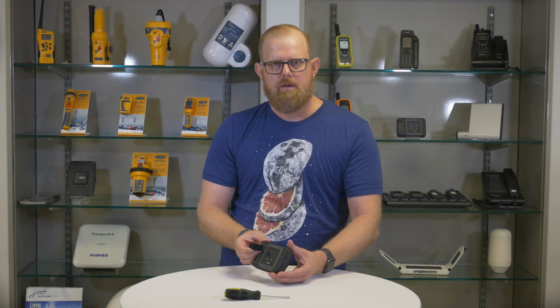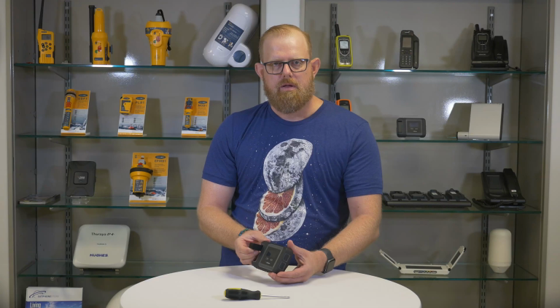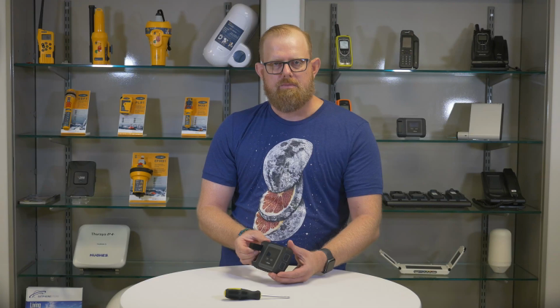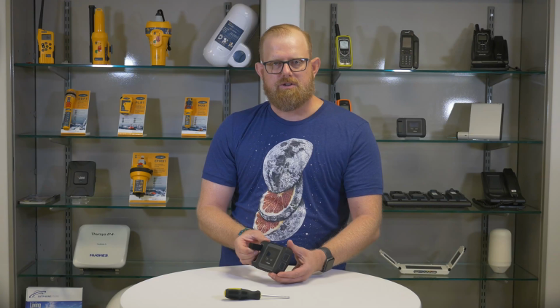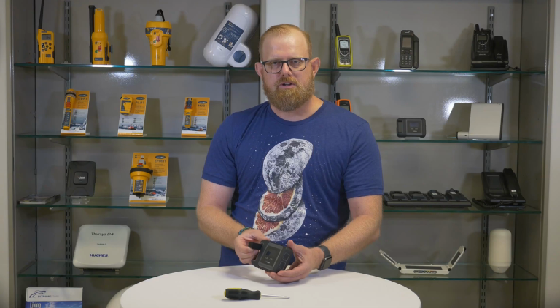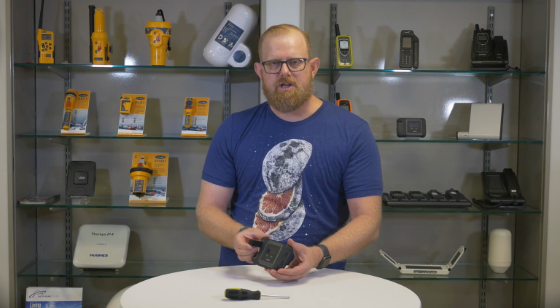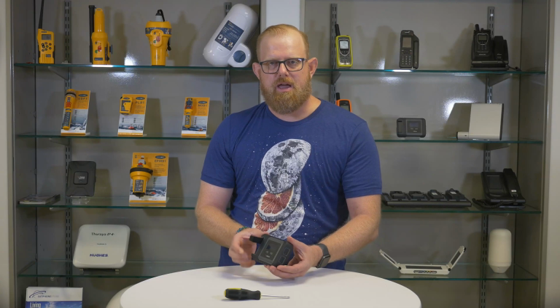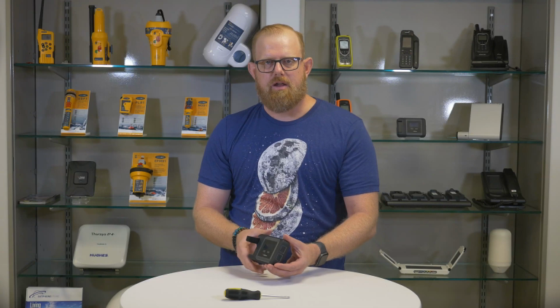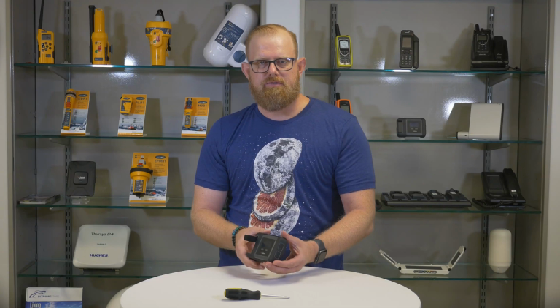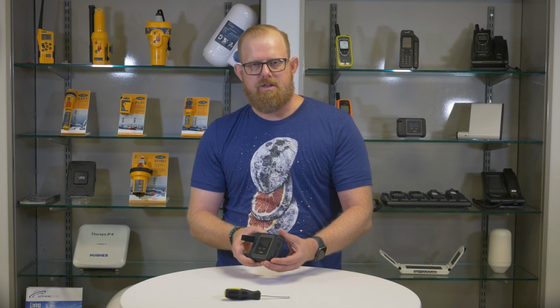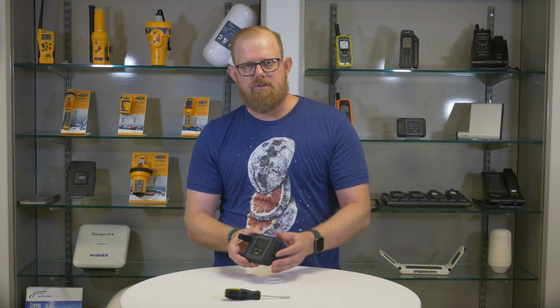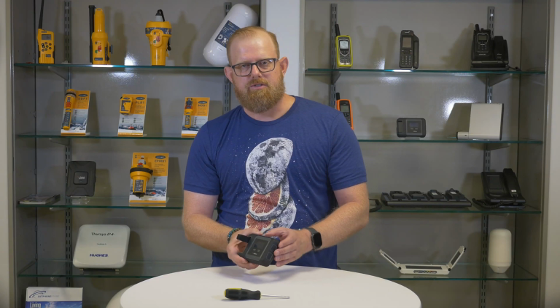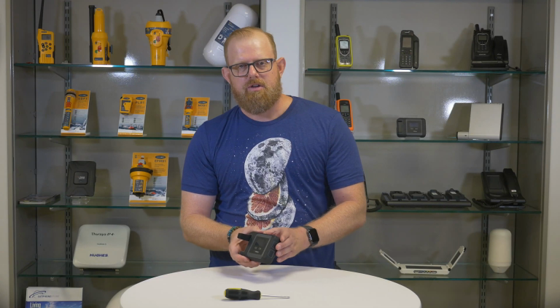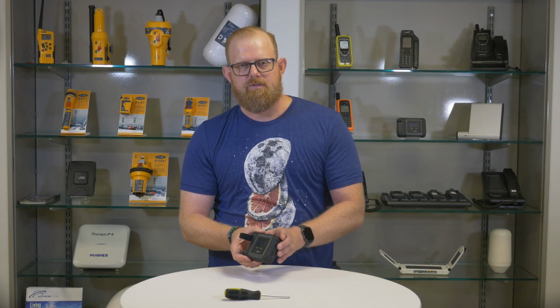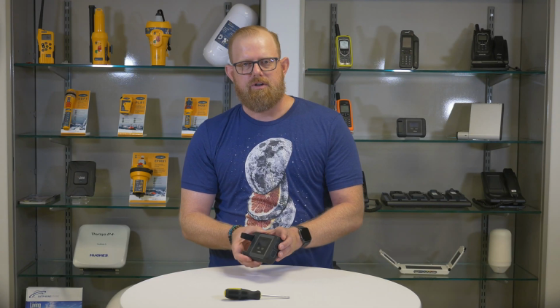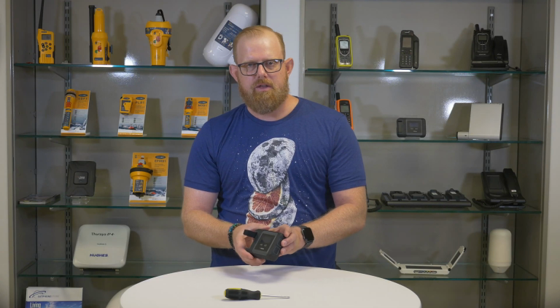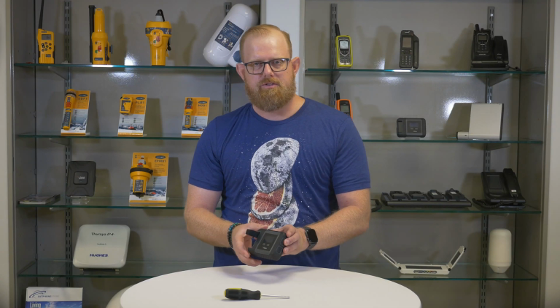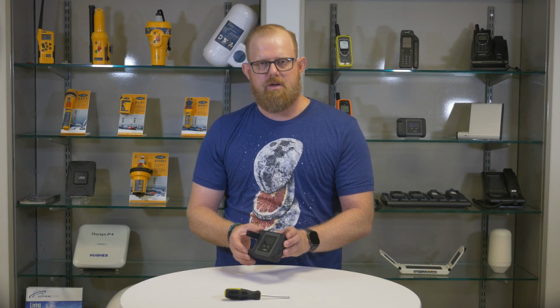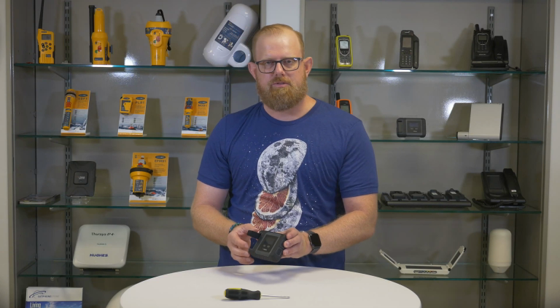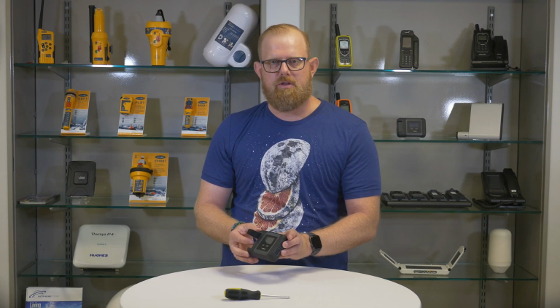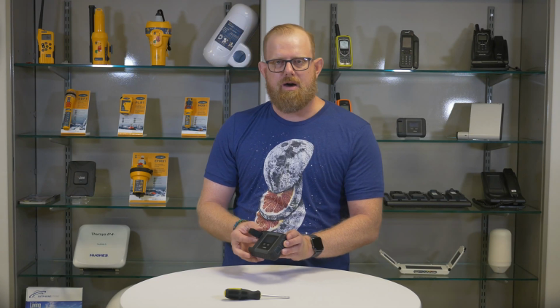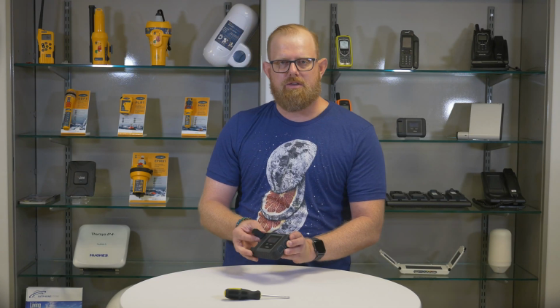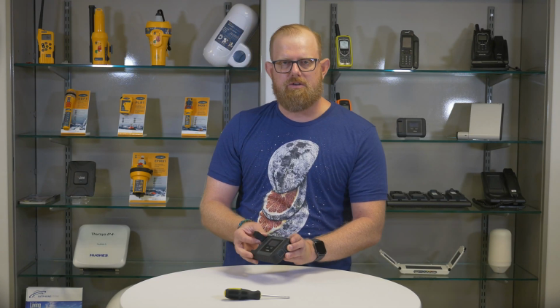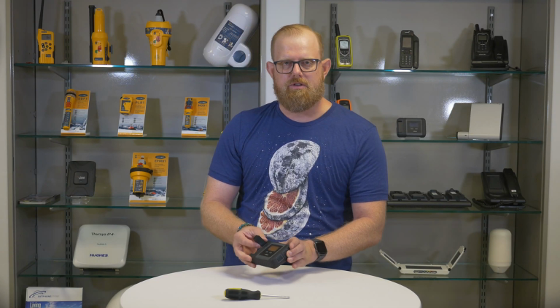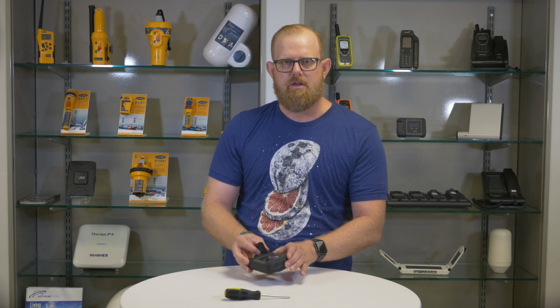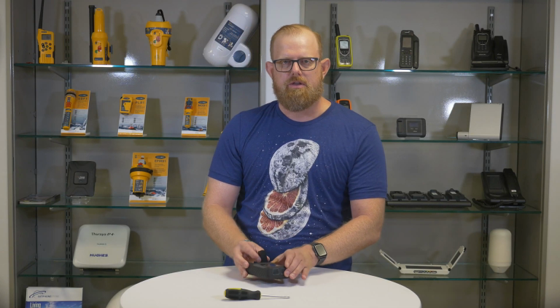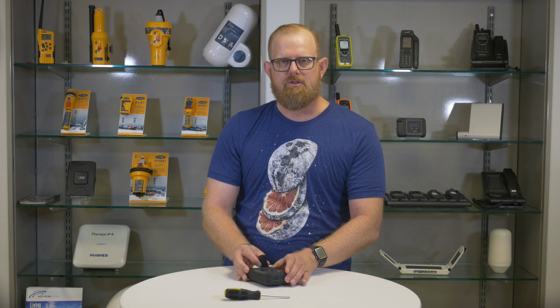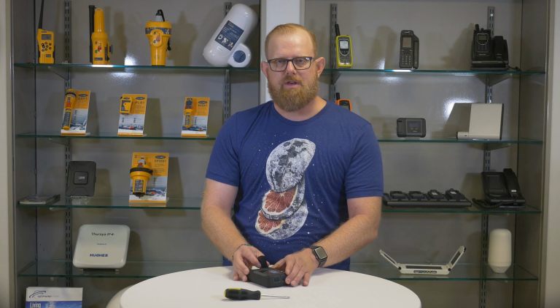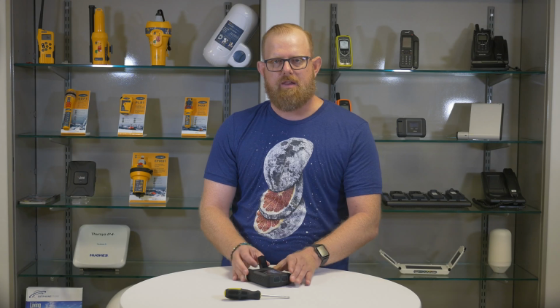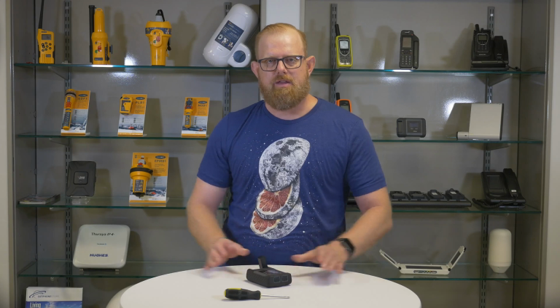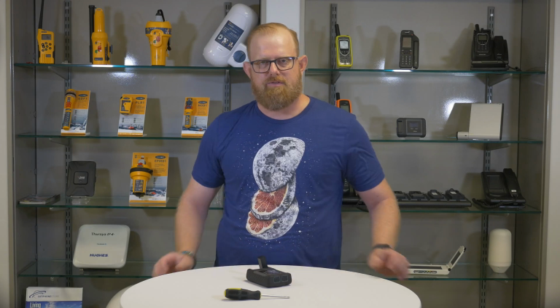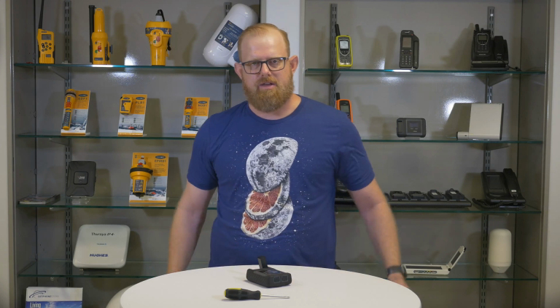Make sure to check out other videos for other tips about using your satellite device.